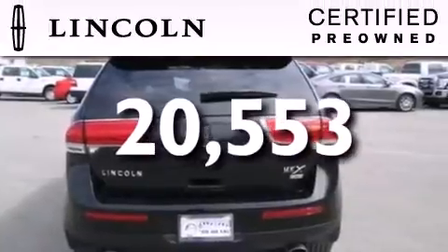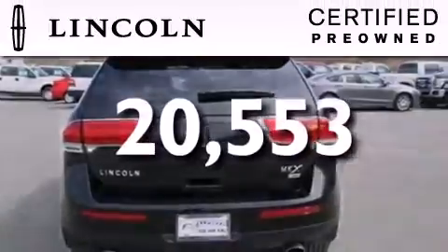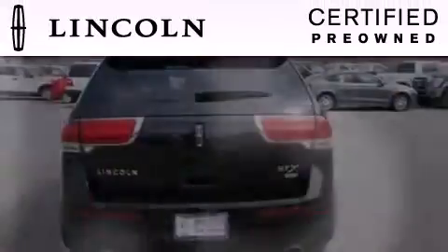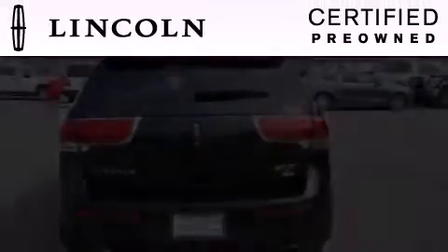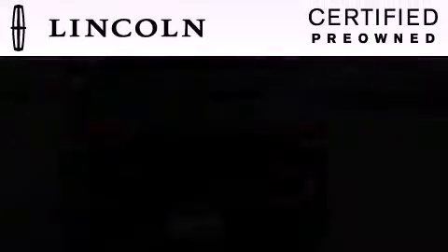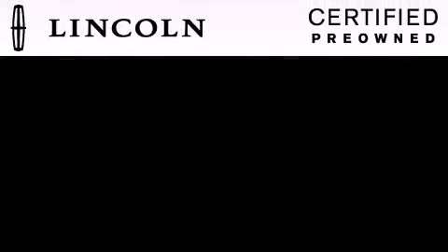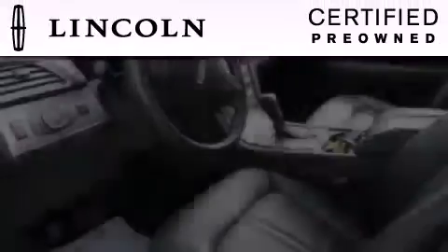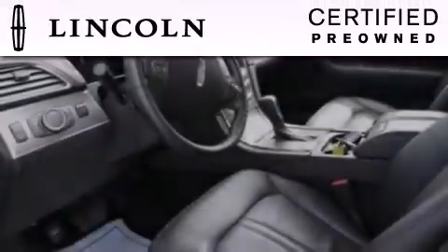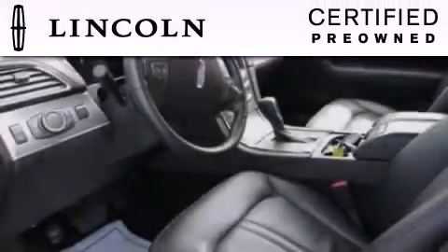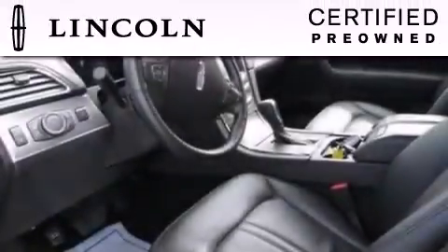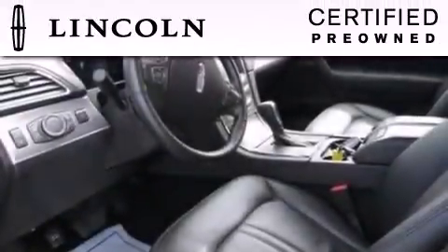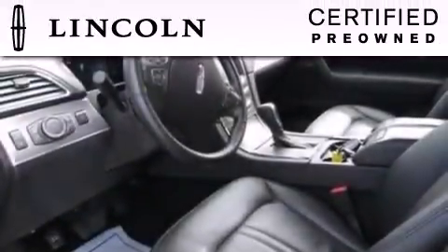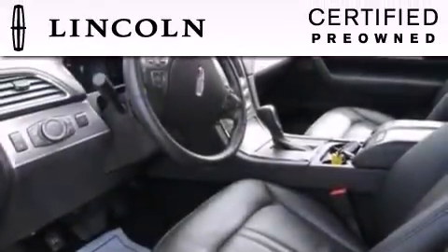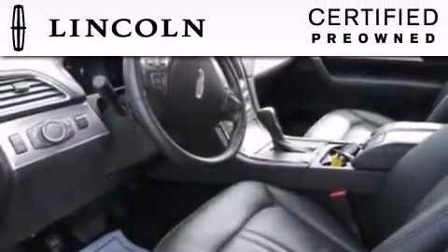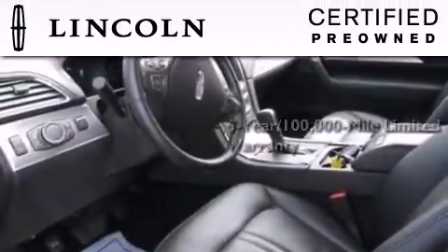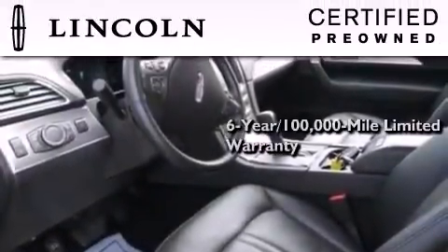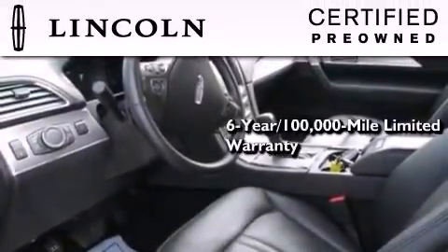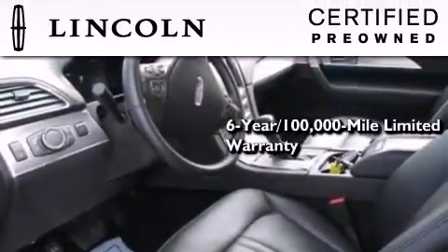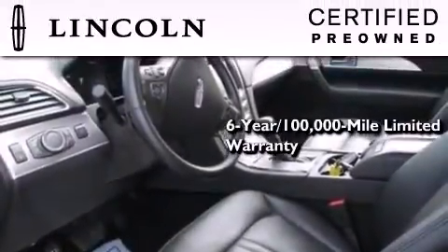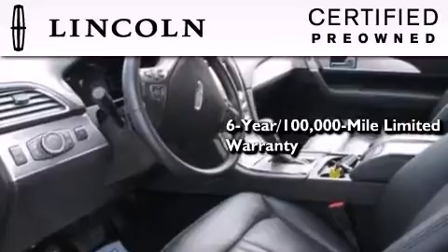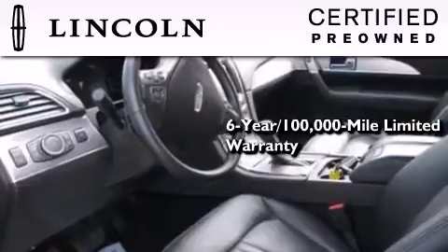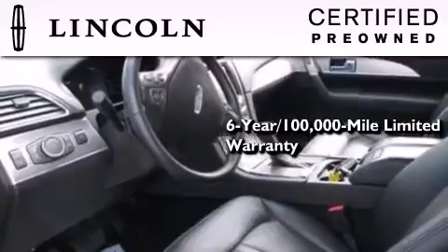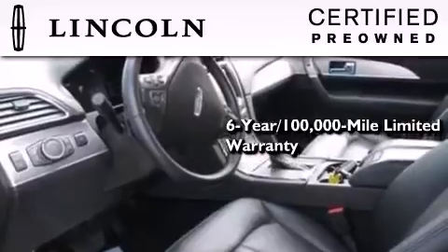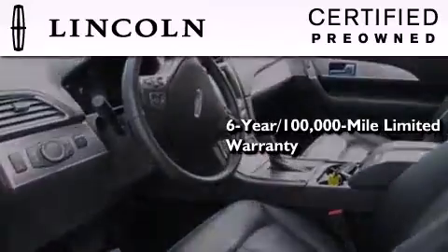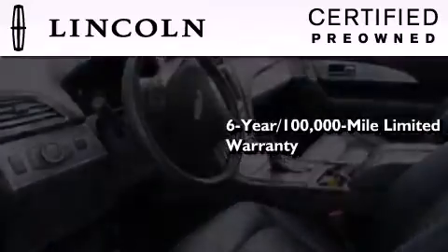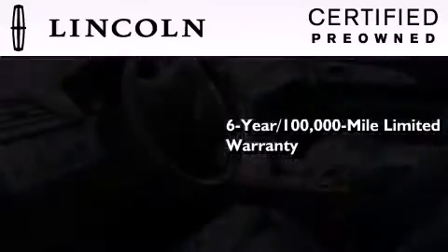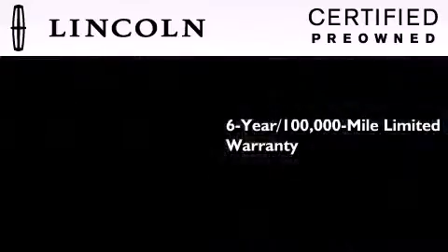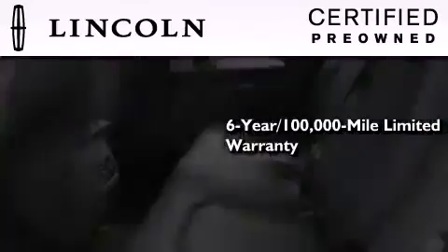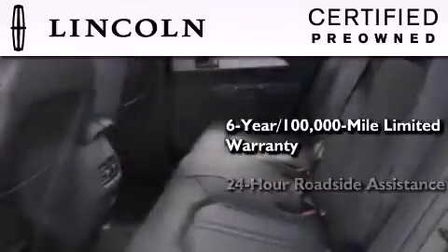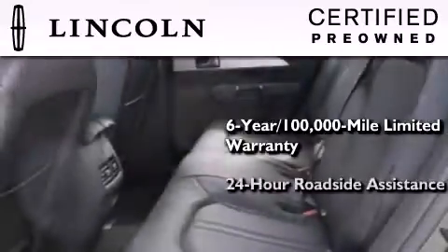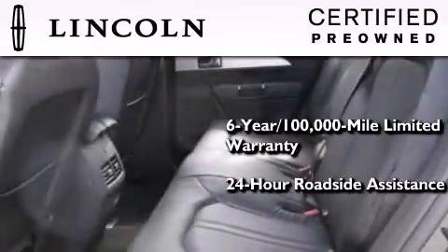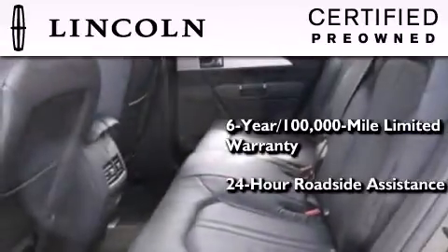The Lincoln Certification includes a 6-year, 100,000 mile limited warranty, plus 24-hour roadside assistance.